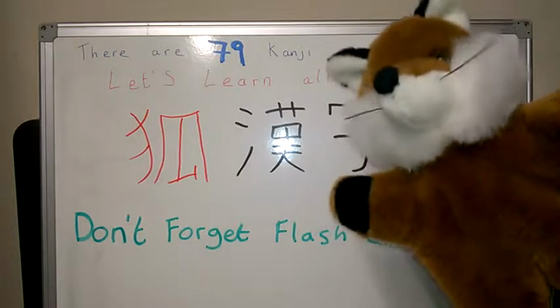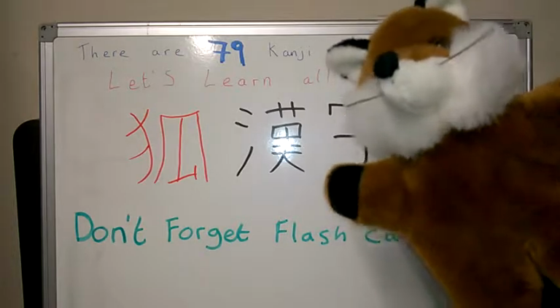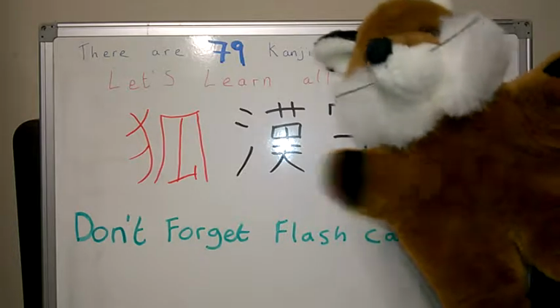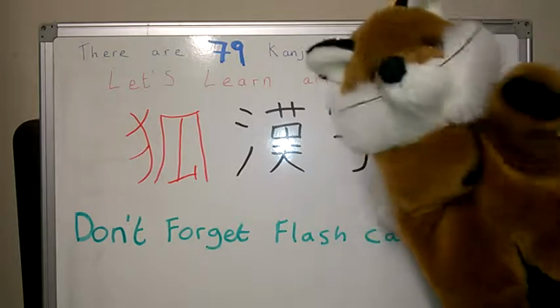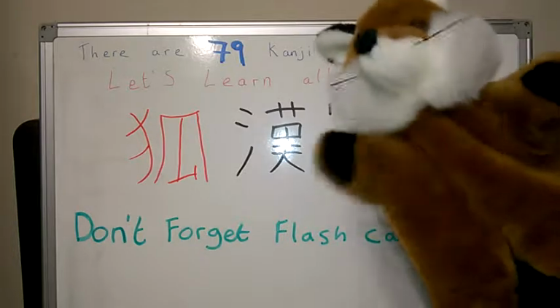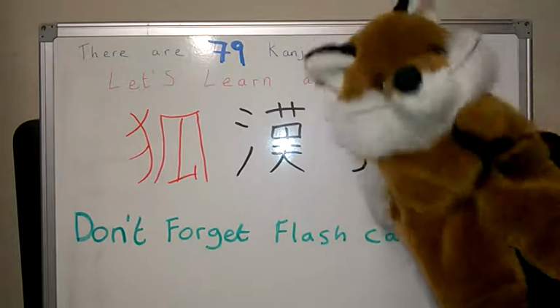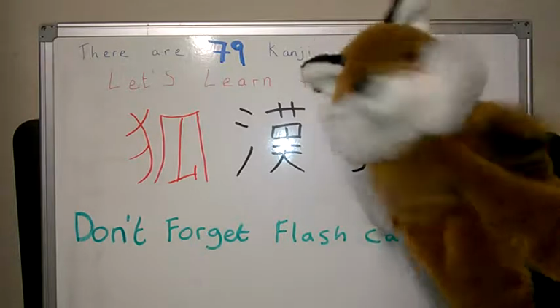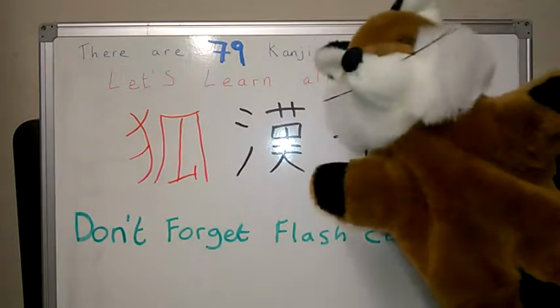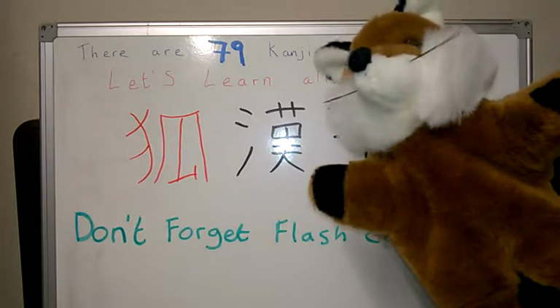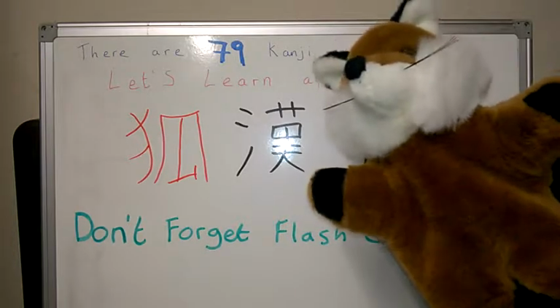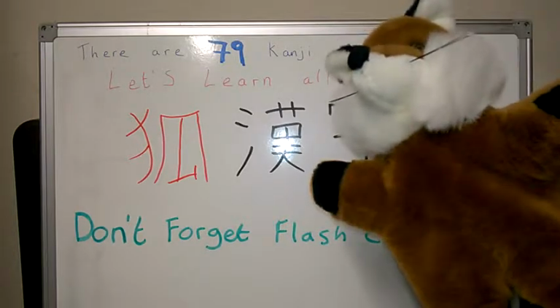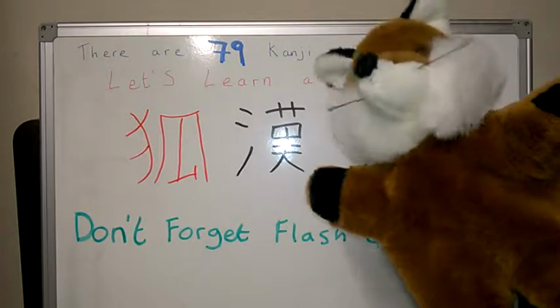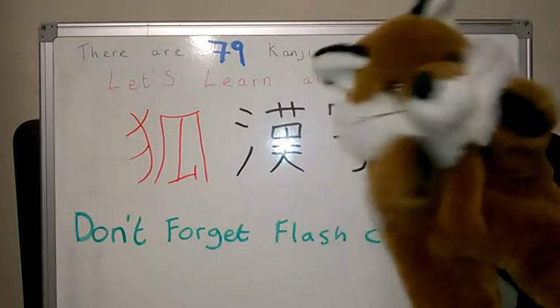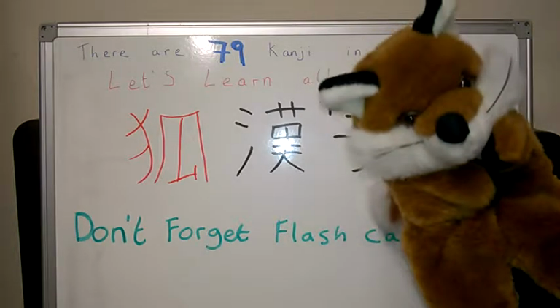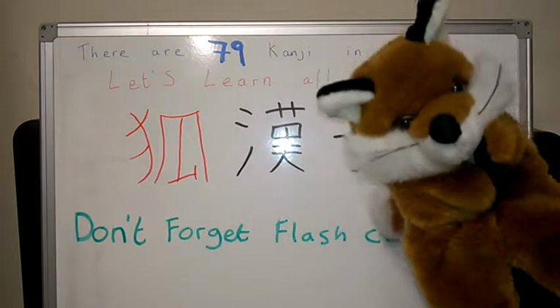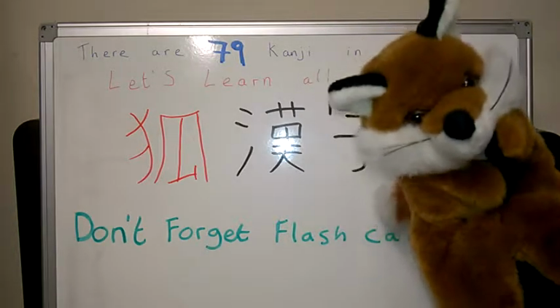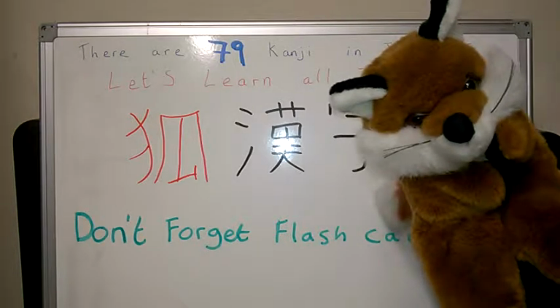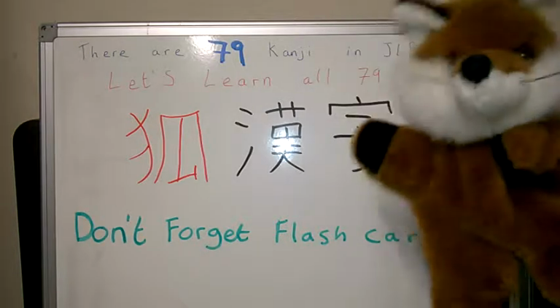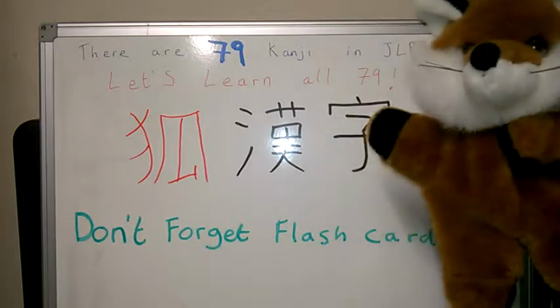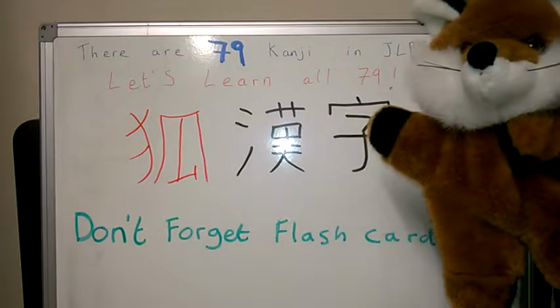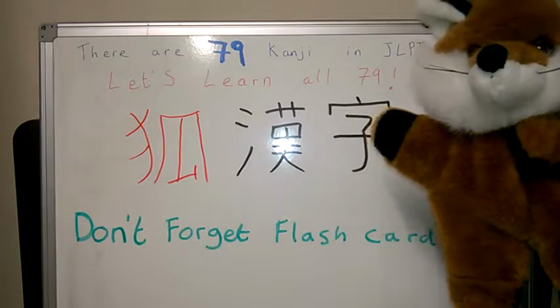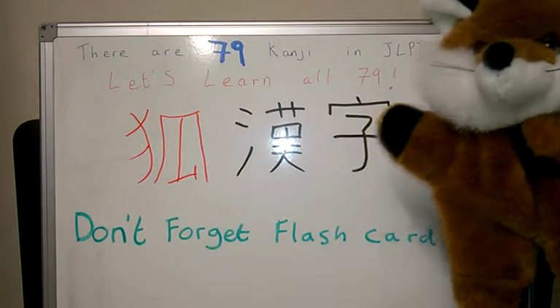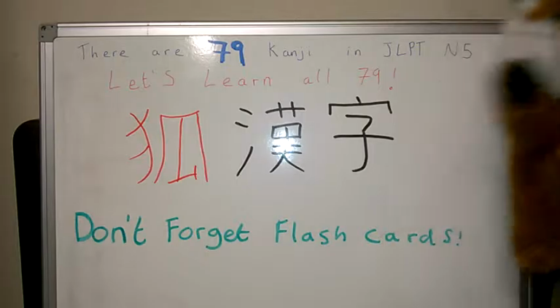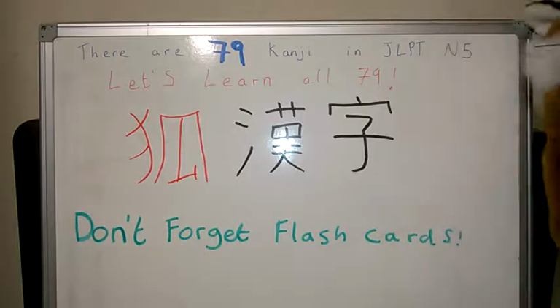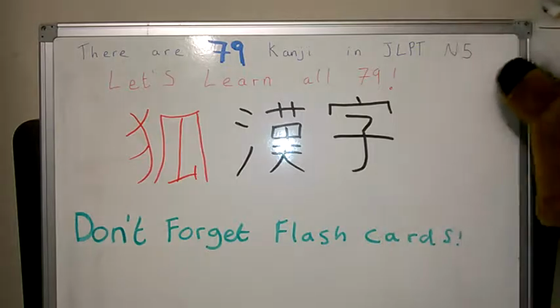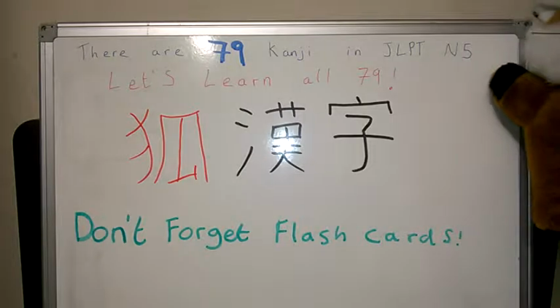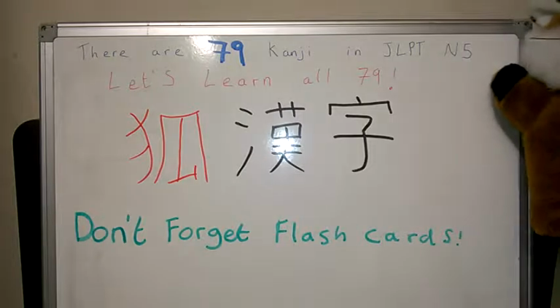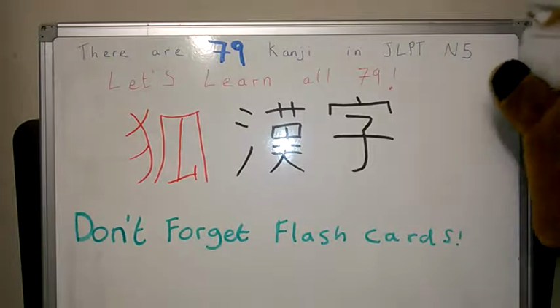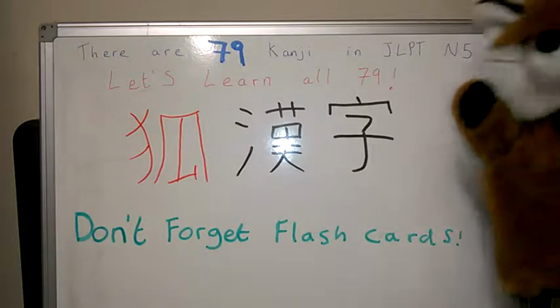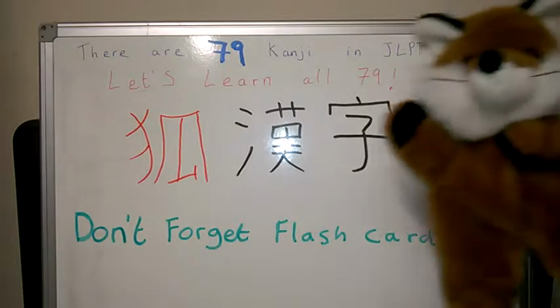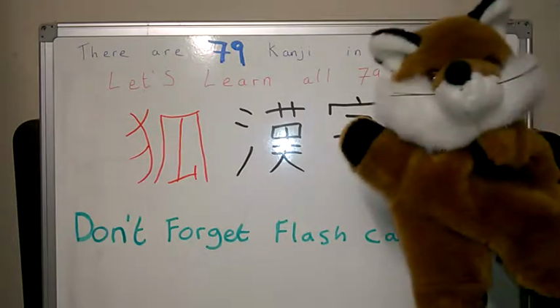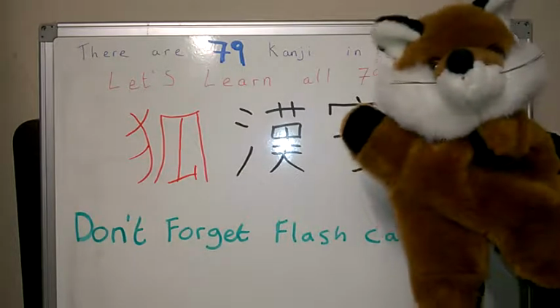So thank you very much for watching. Let's study Kanji. N5. The first 79.